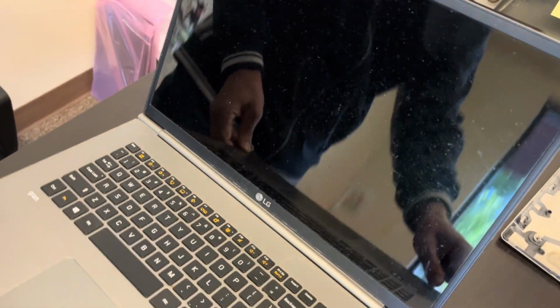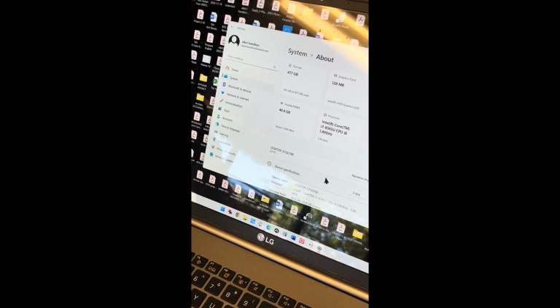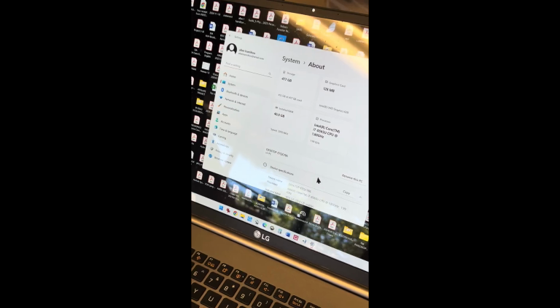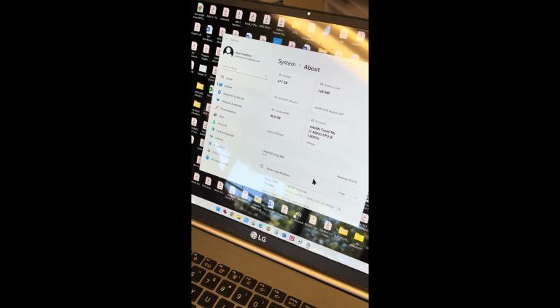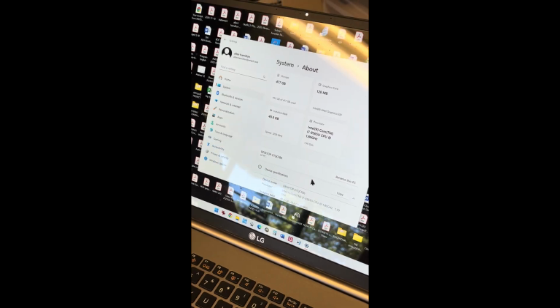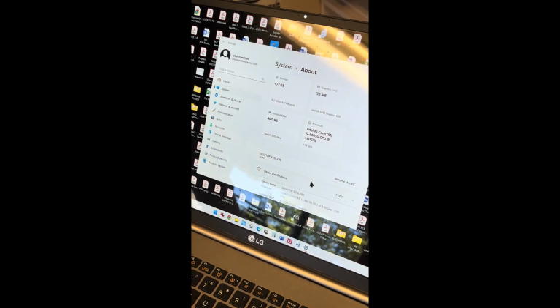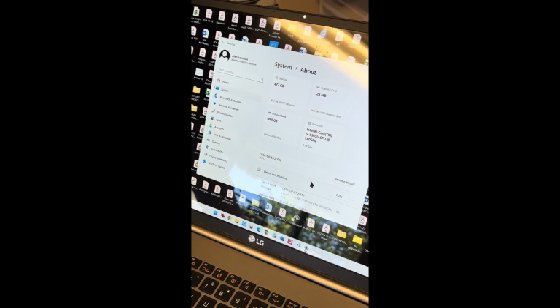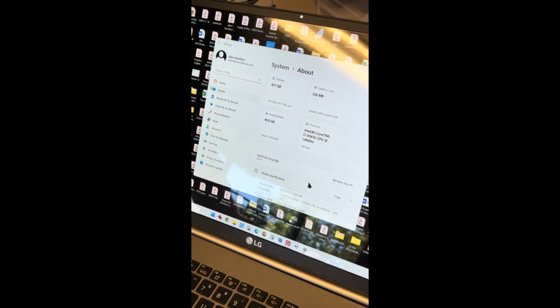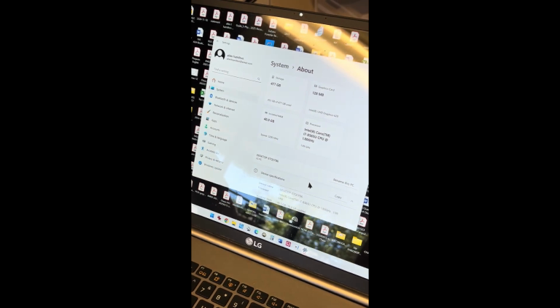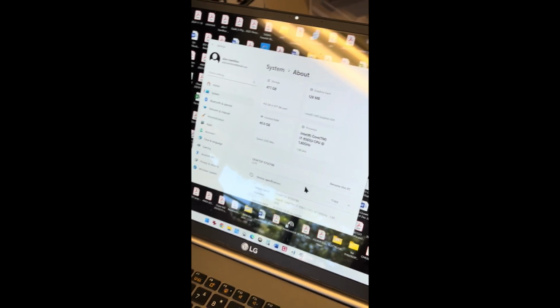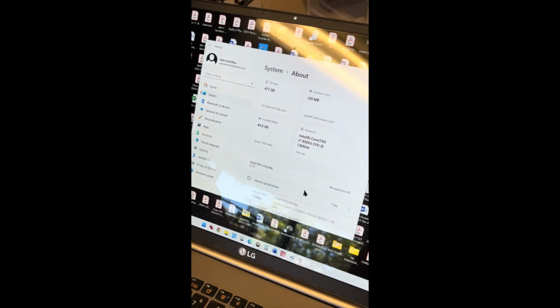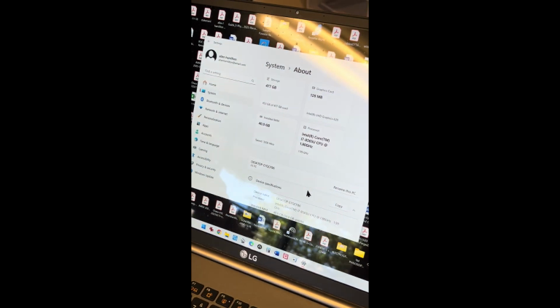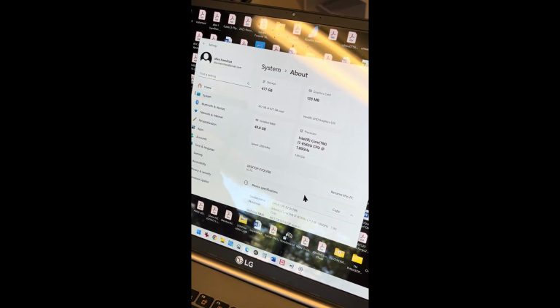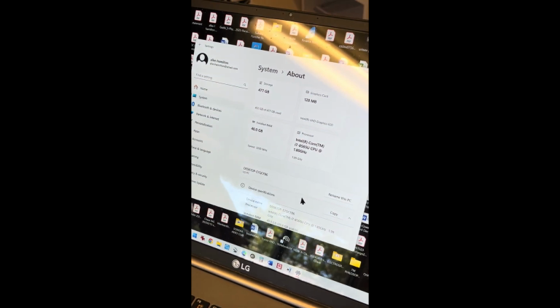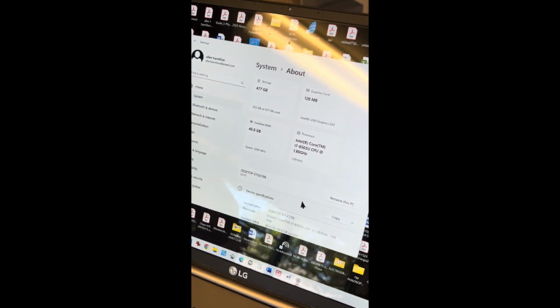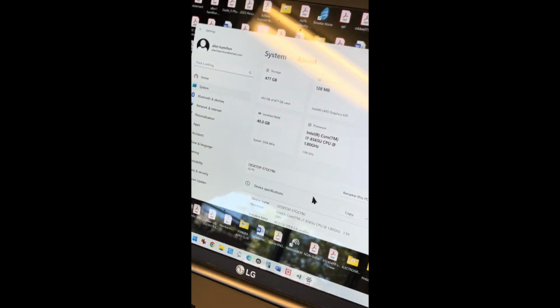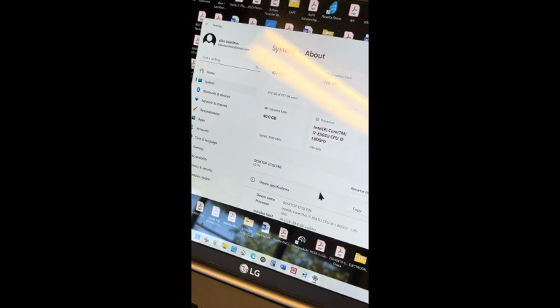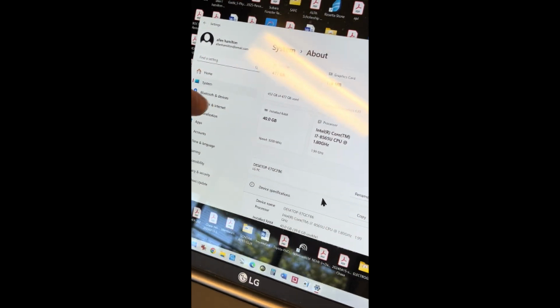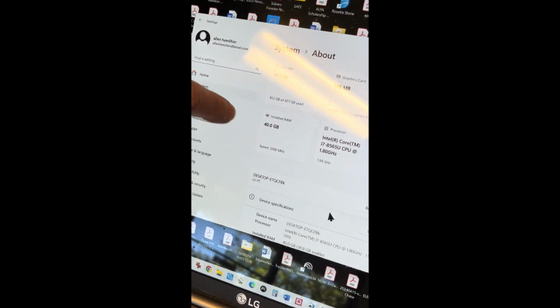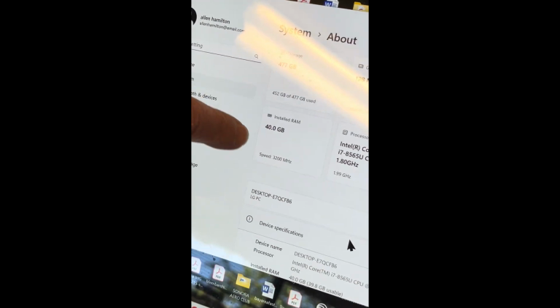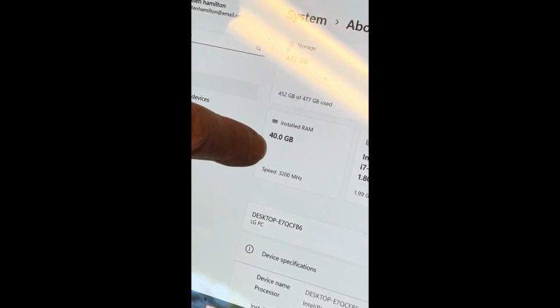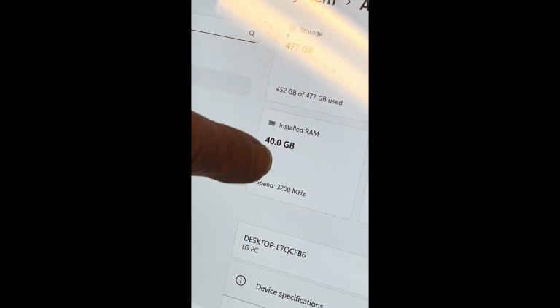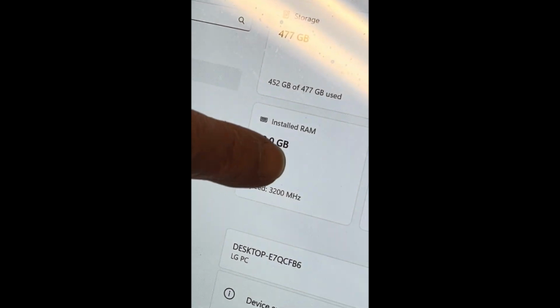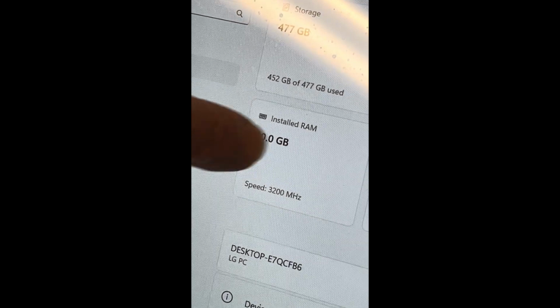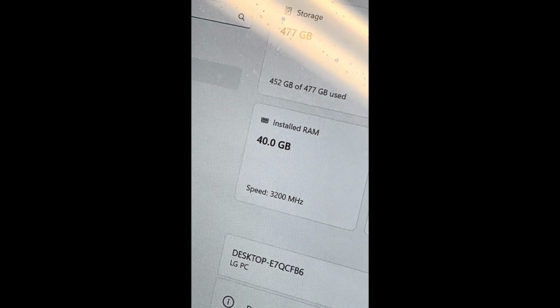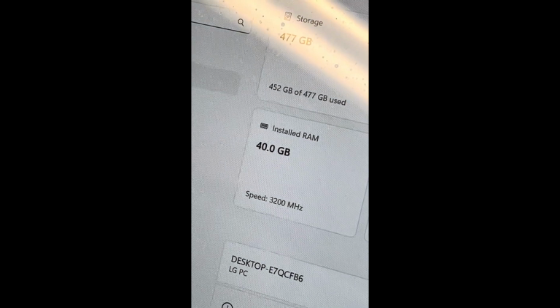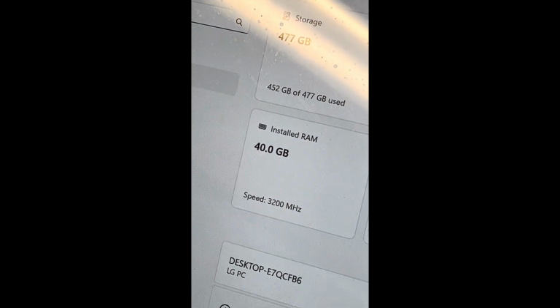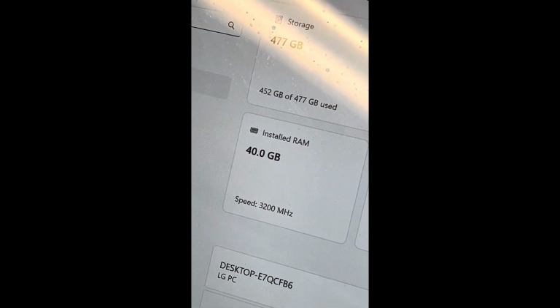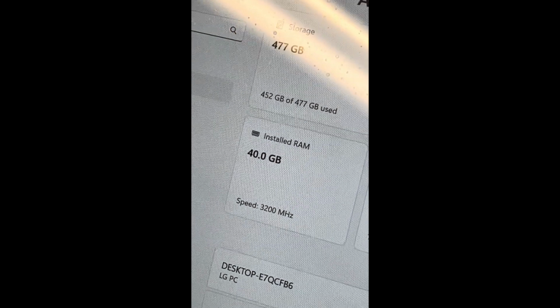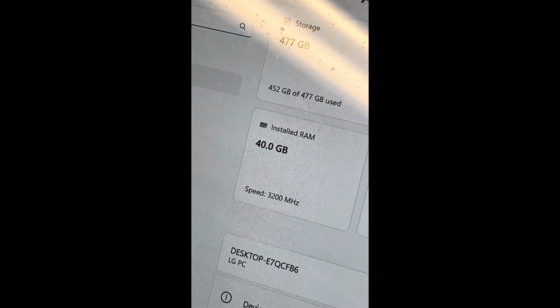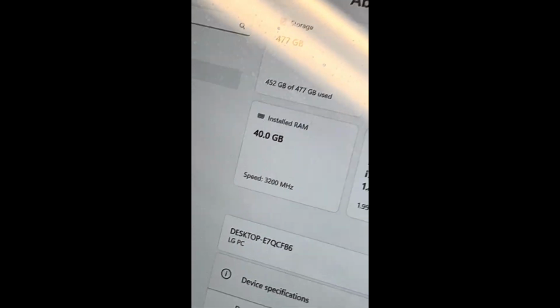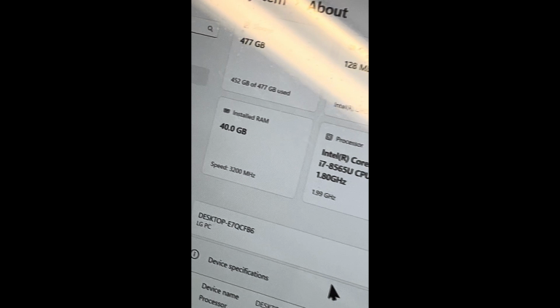The laptop booted after the memory upgrade. Now it's showing 40 gigabytes. That's good.